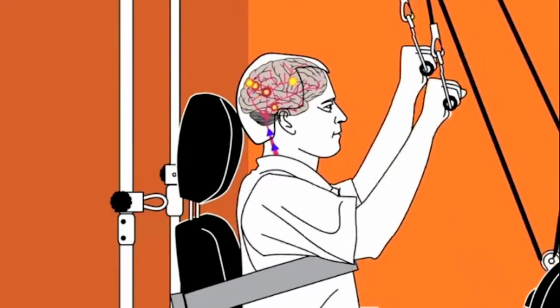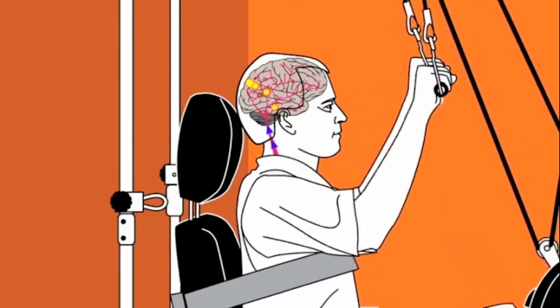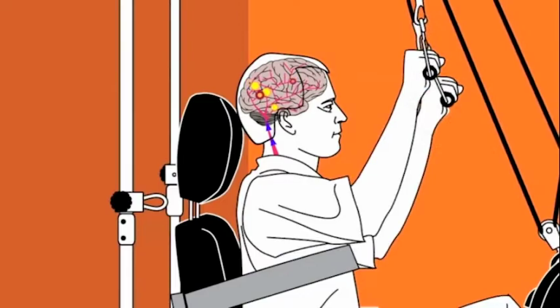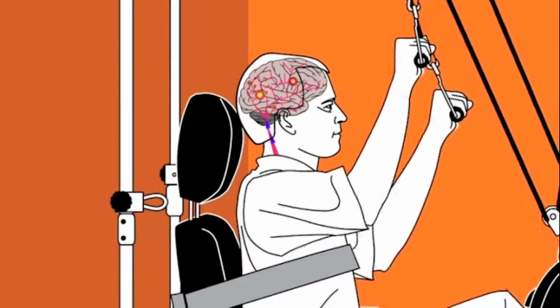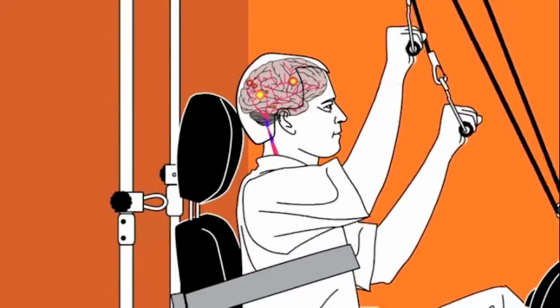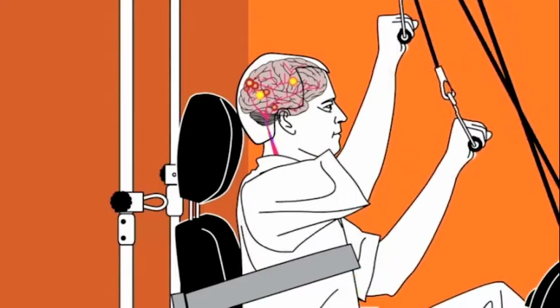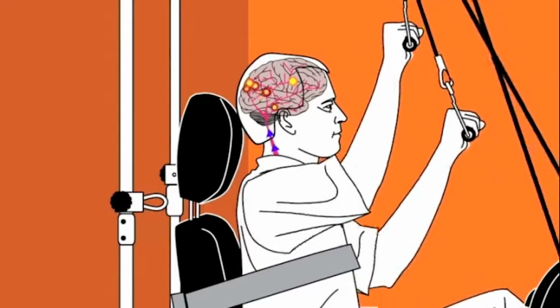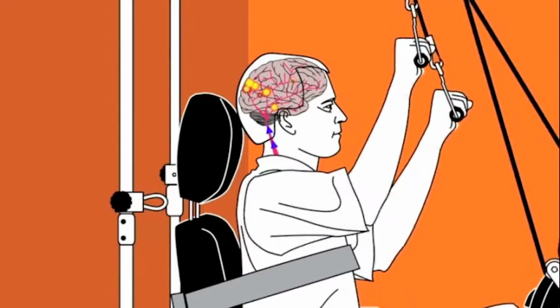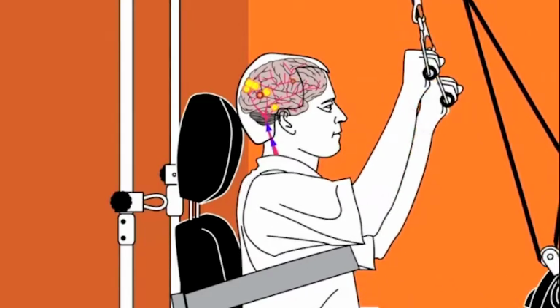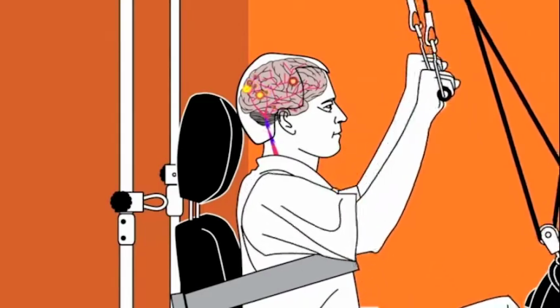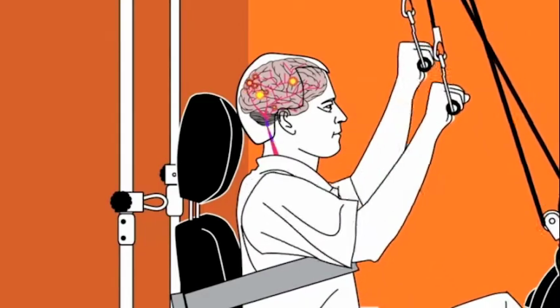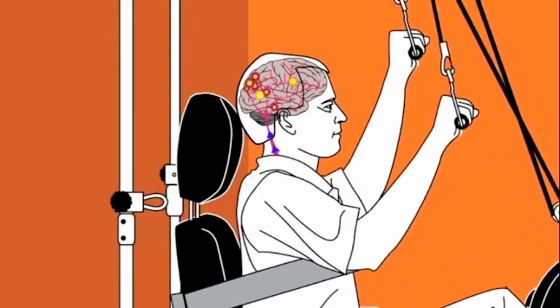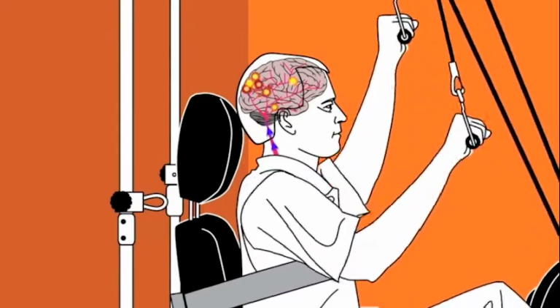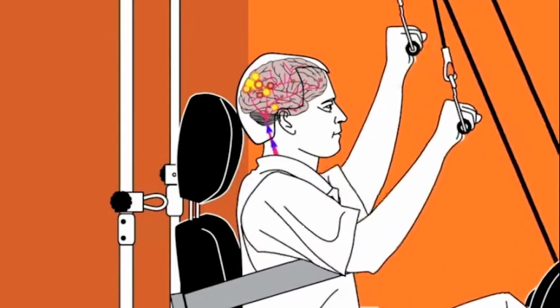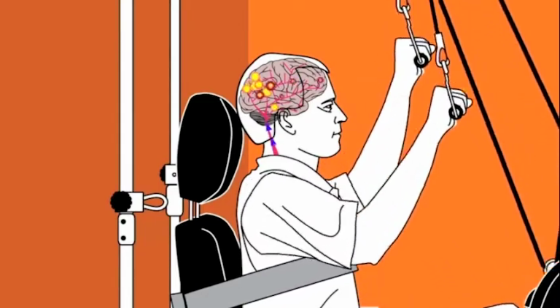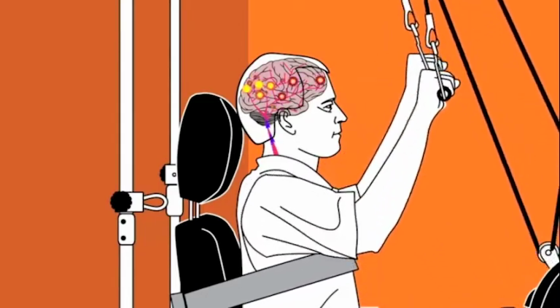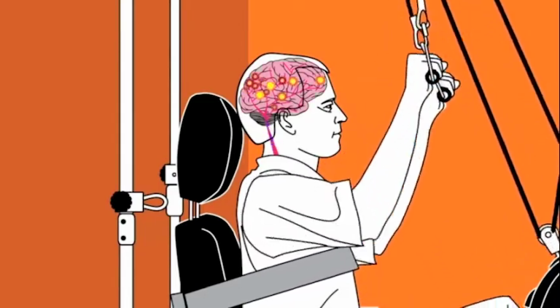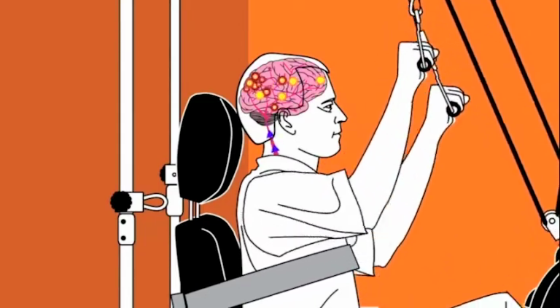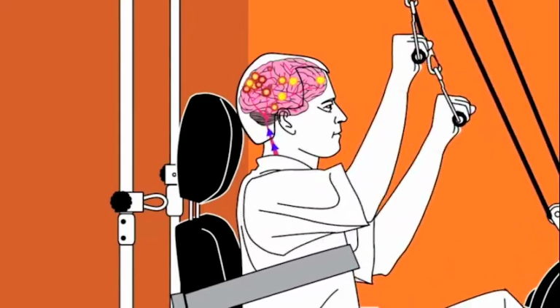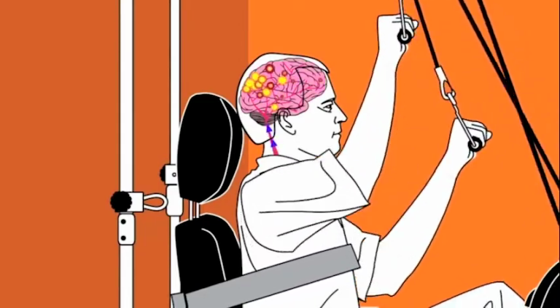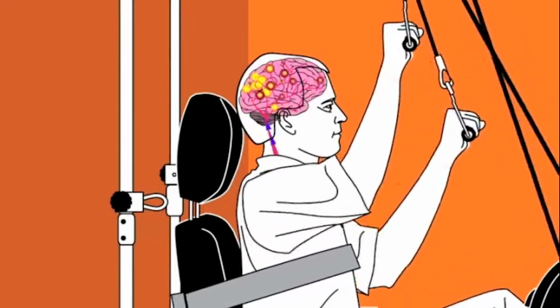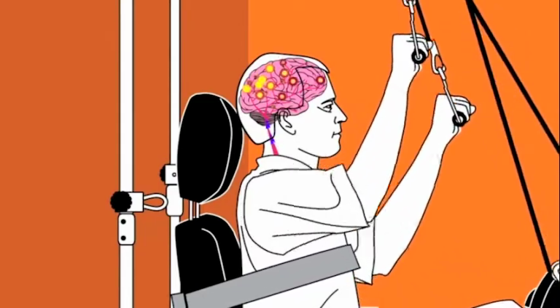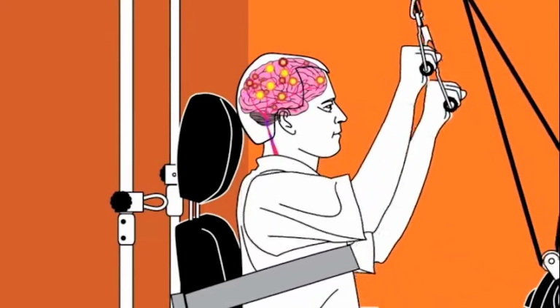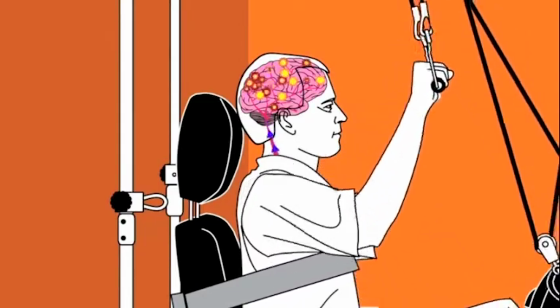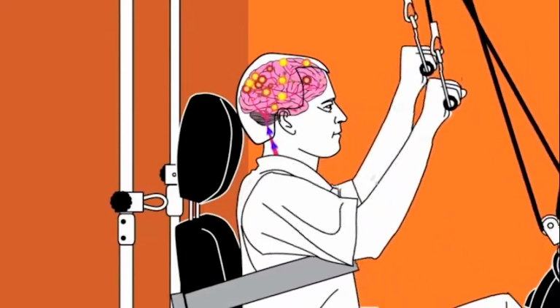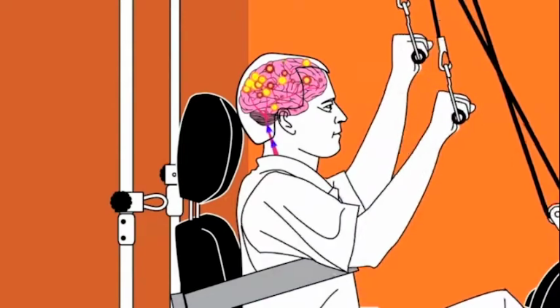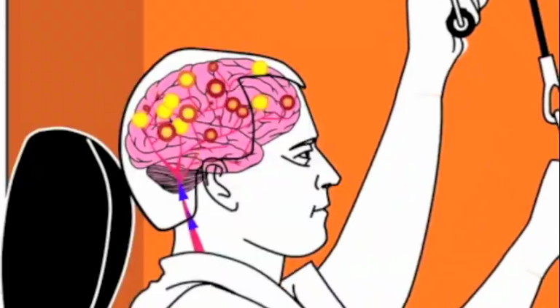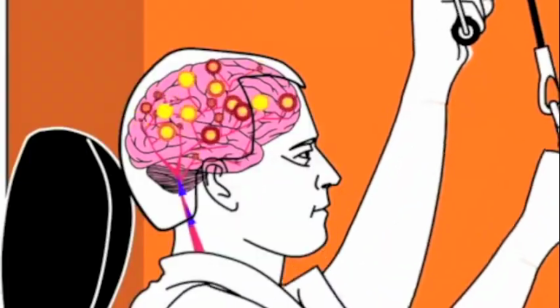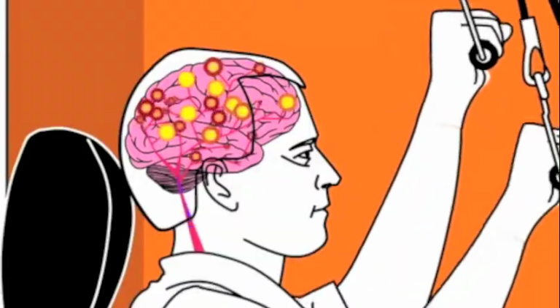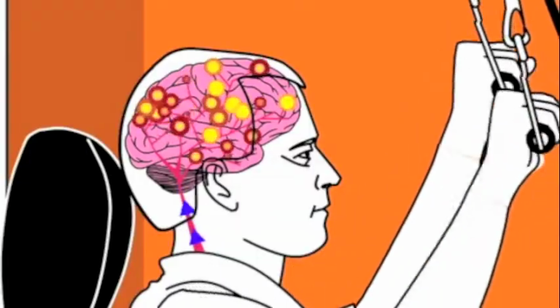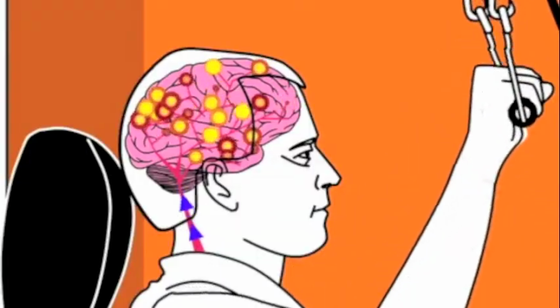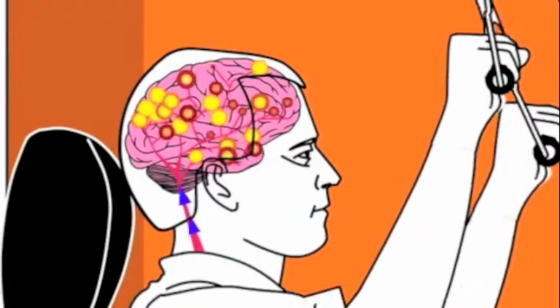By providing consistent motion and repetition, you can begin to learn and create new neurons to help you move again. This rewires and reprograms the brain.